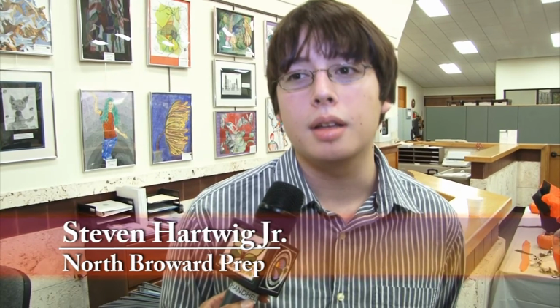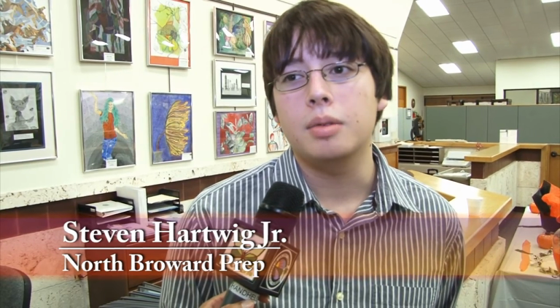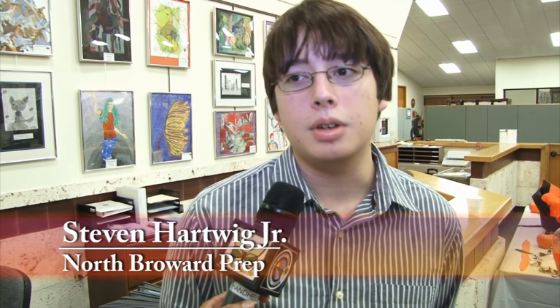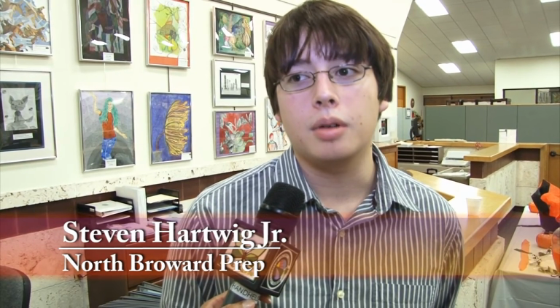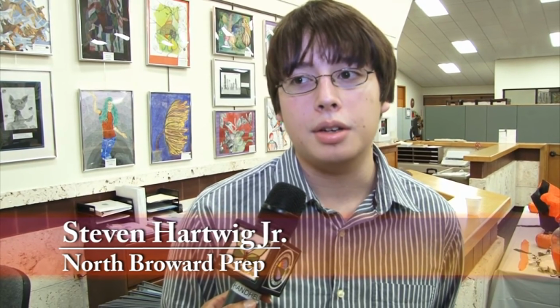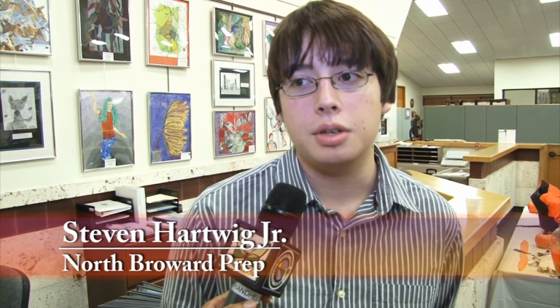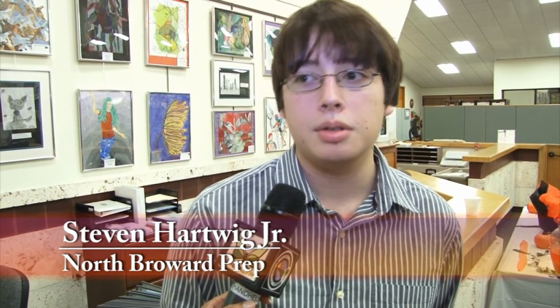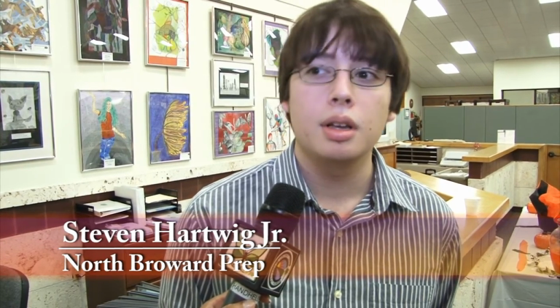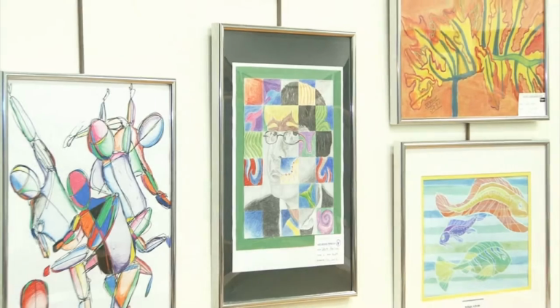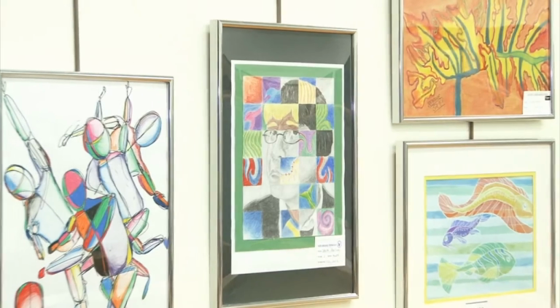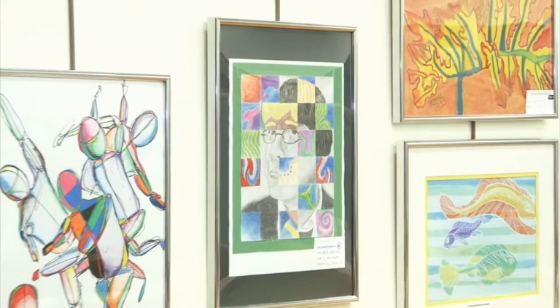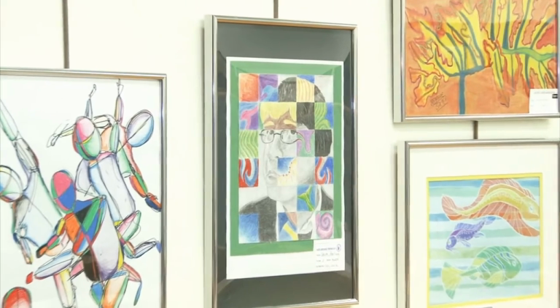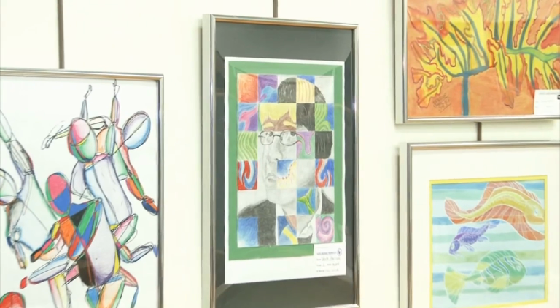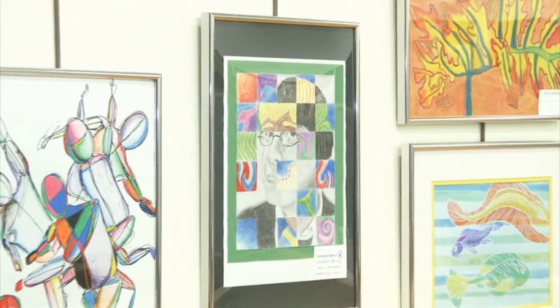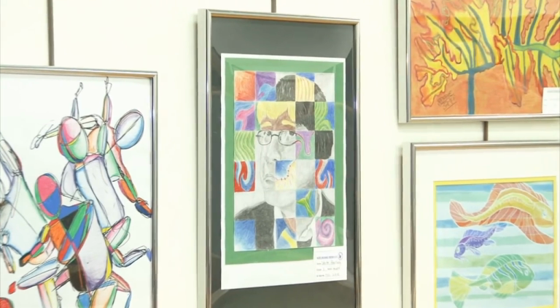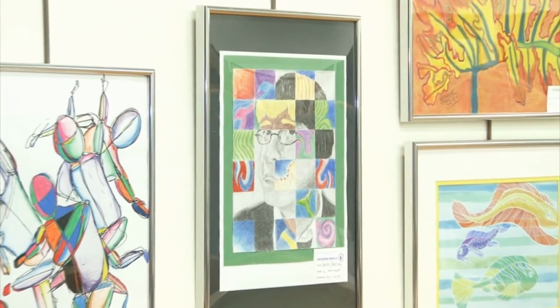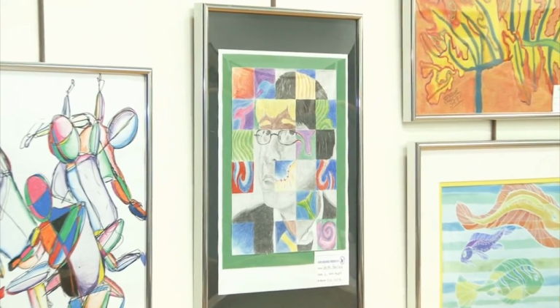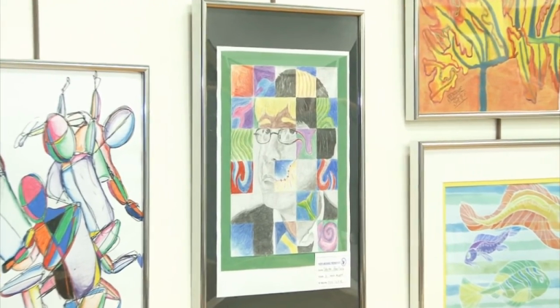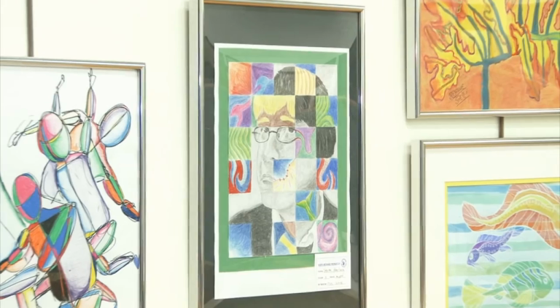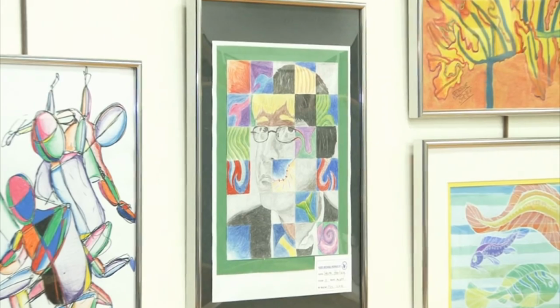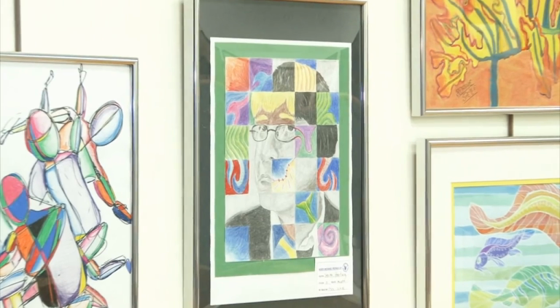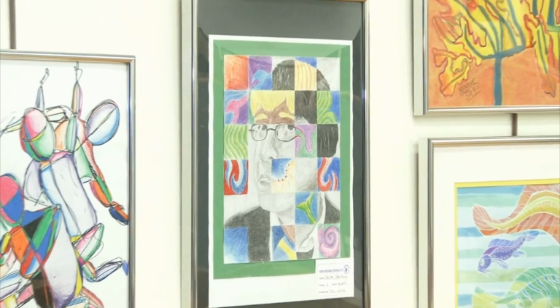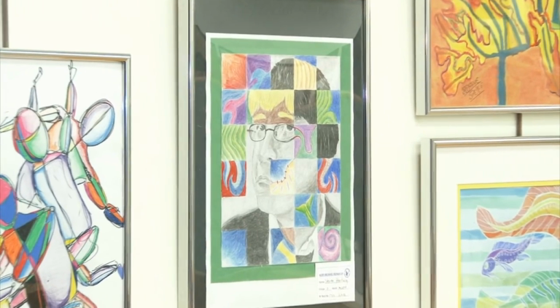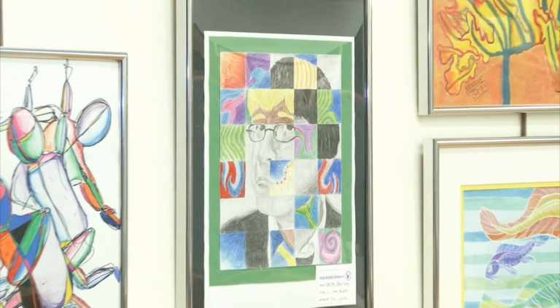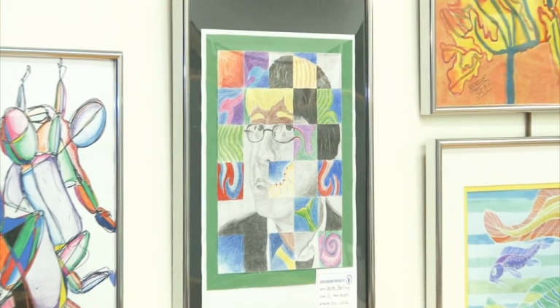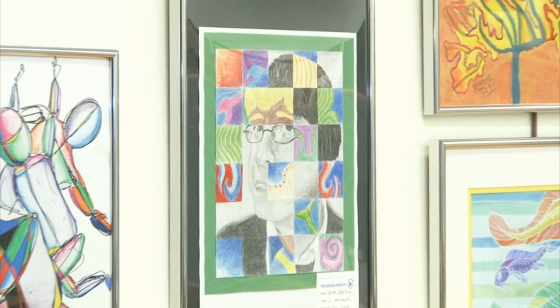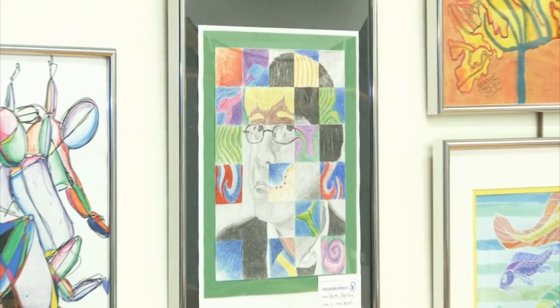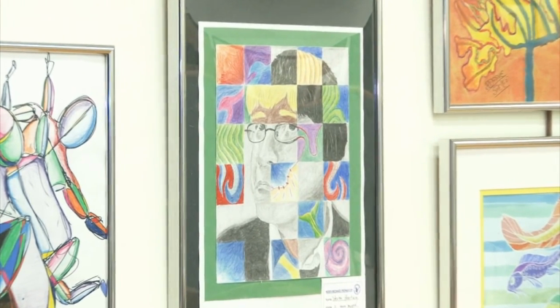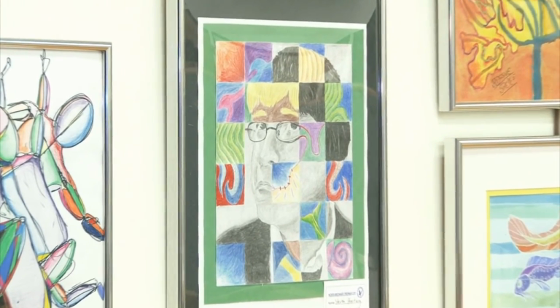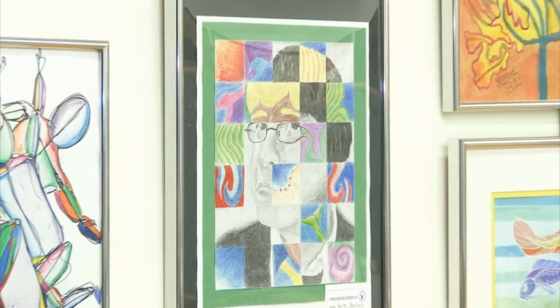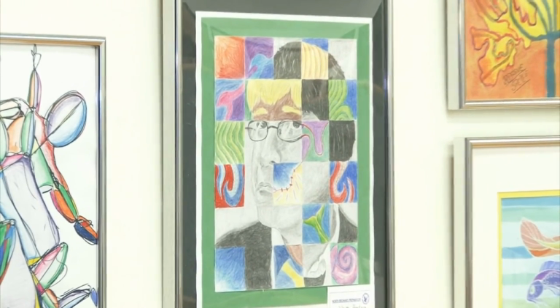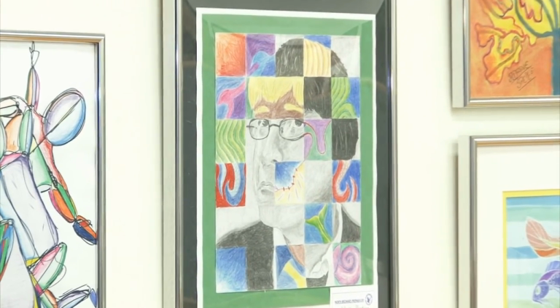We basically took a picture of ourselves and then separated it into squares. We got to choose which square would be colored pencil and which would be graphite, and we just sketched out our picture.